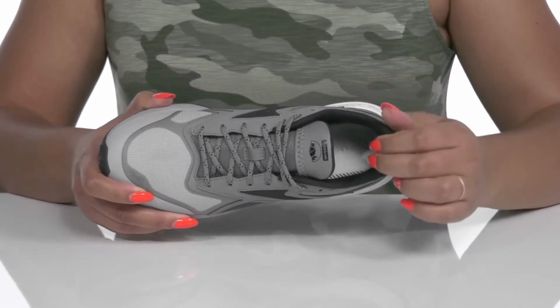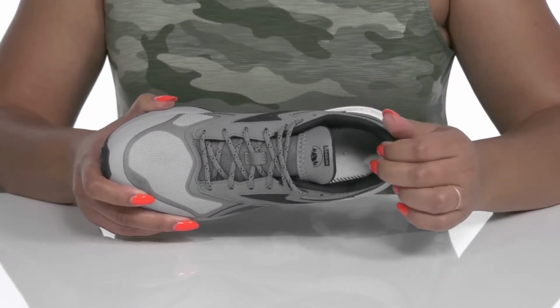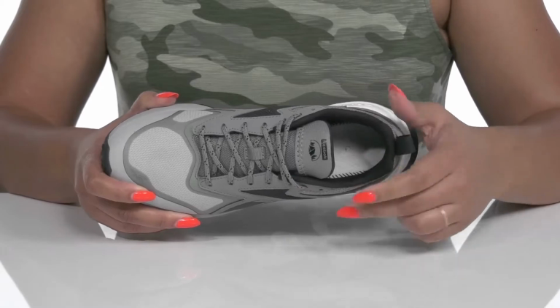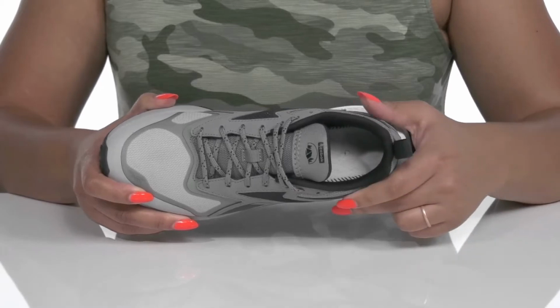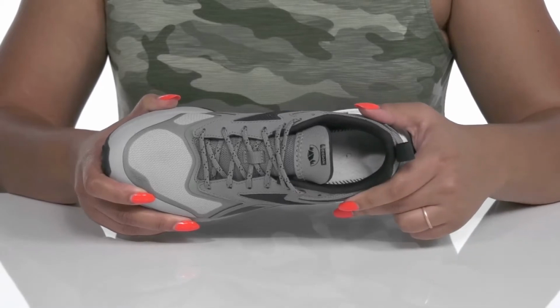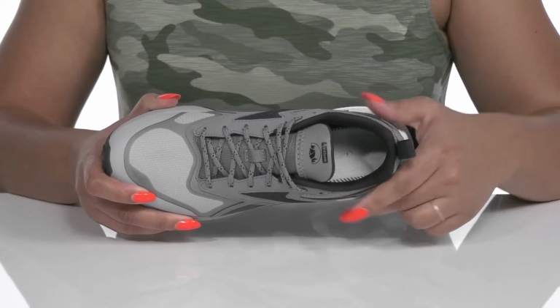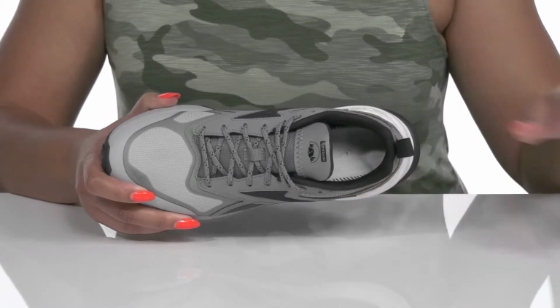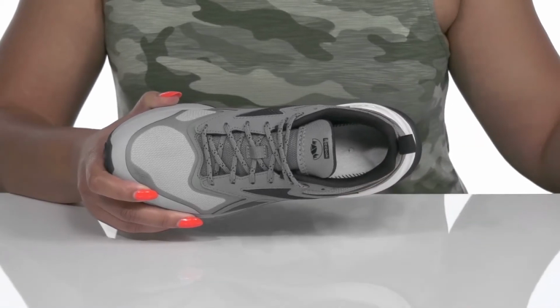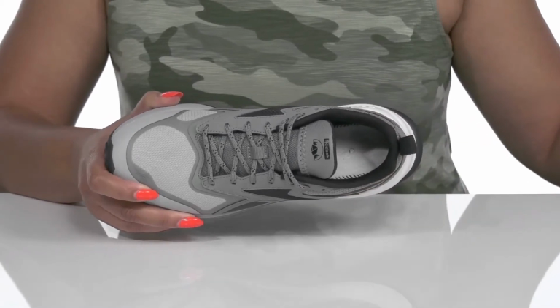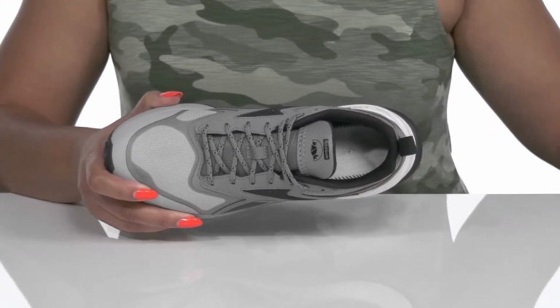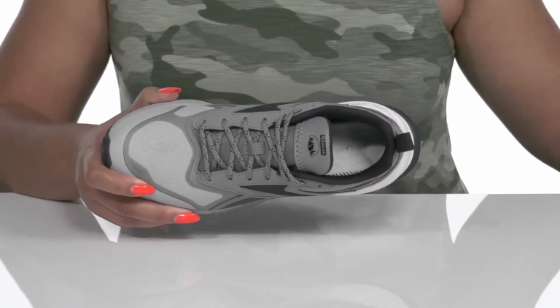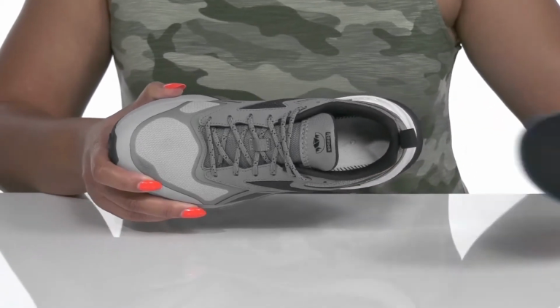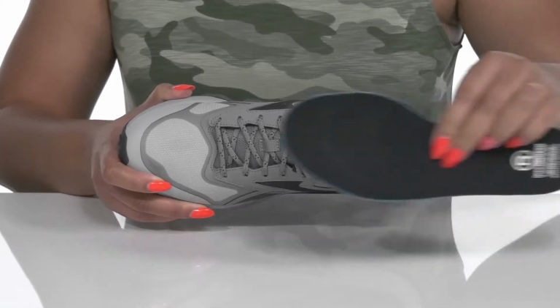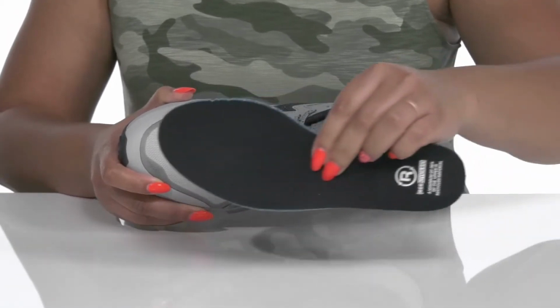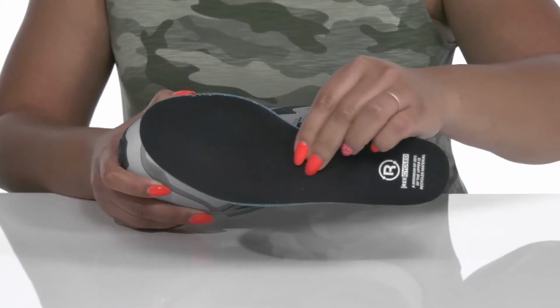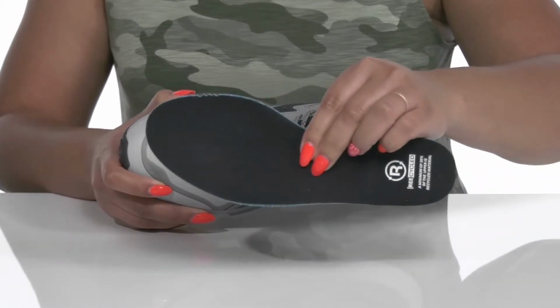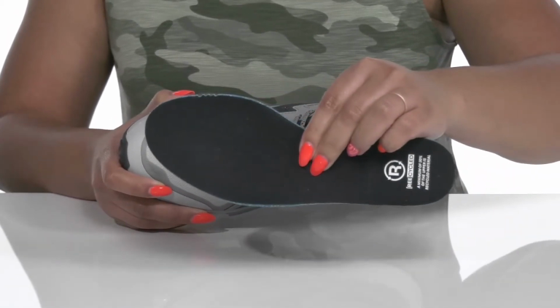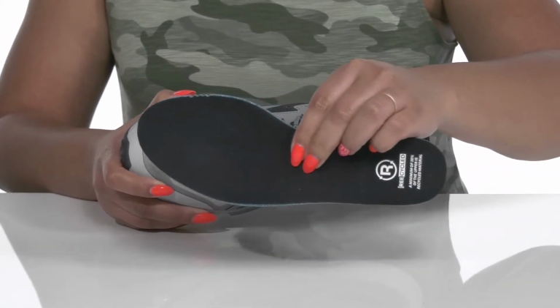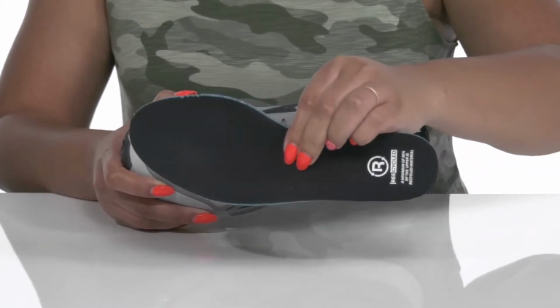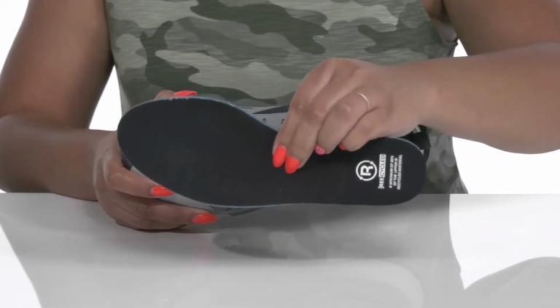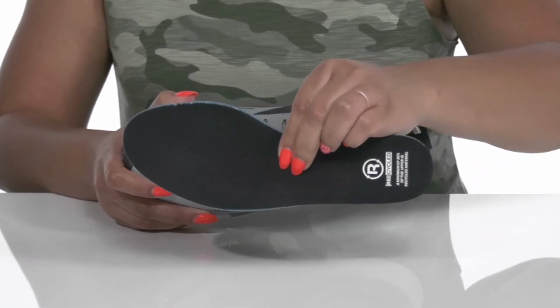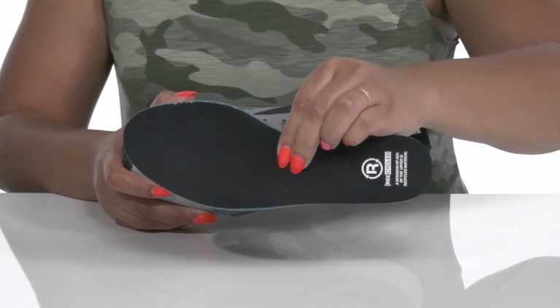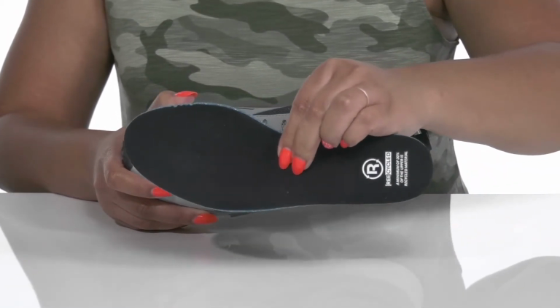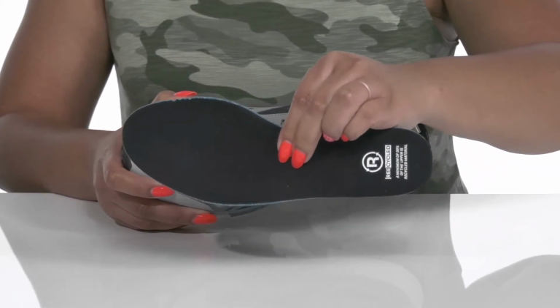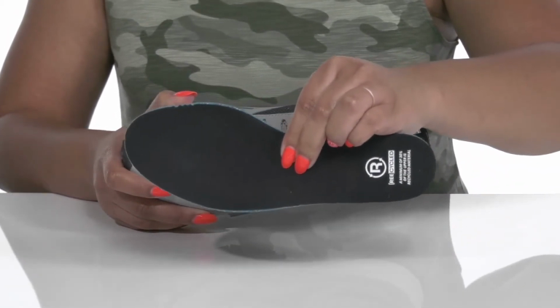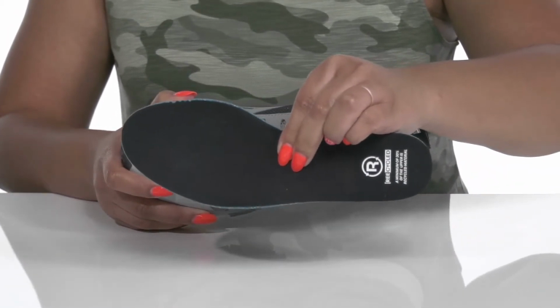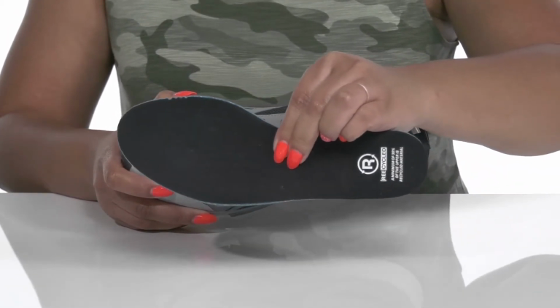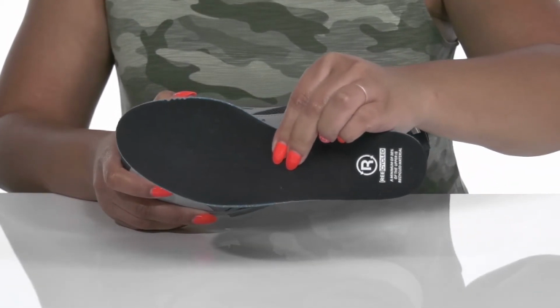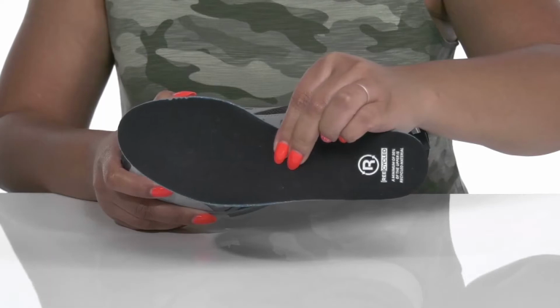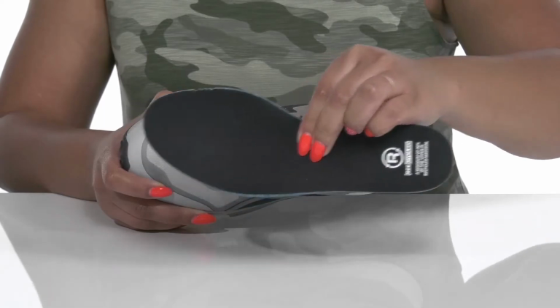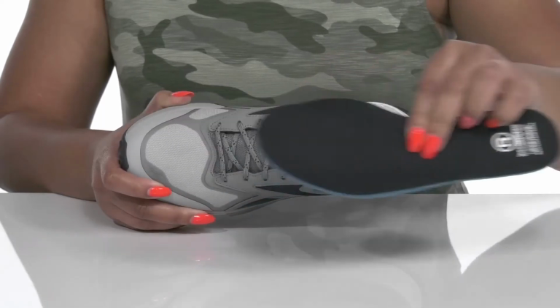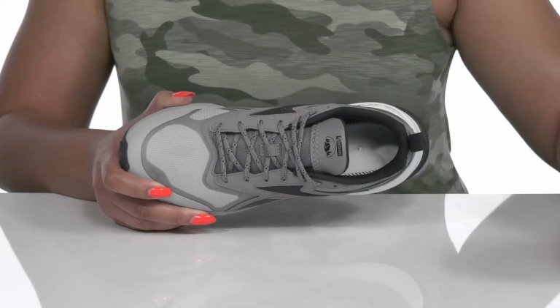Inside there is a soft textile lining with cushioning around the collar to give your ankle support, and a removable recycled footbed that is cushioned to keep you comfortable all day.